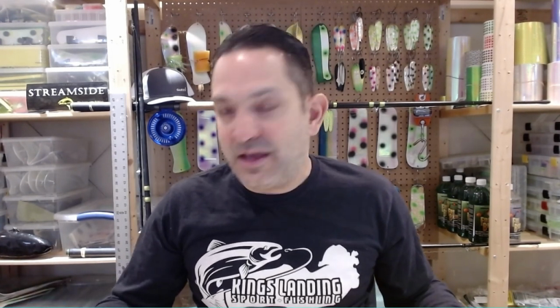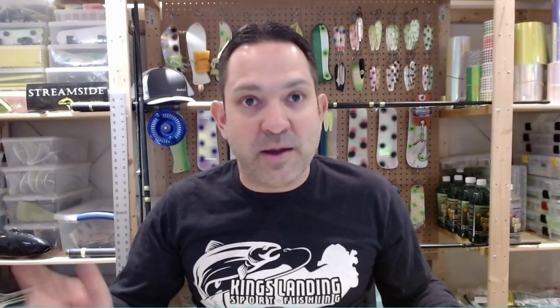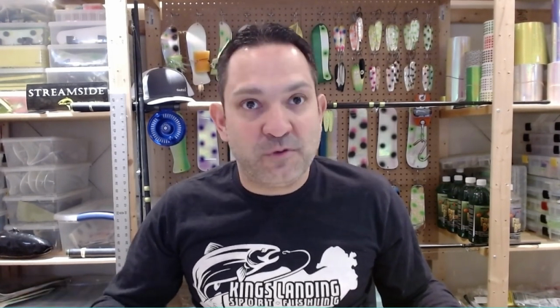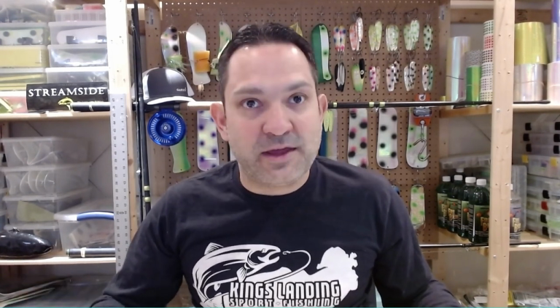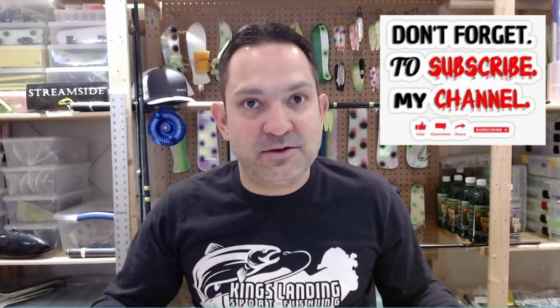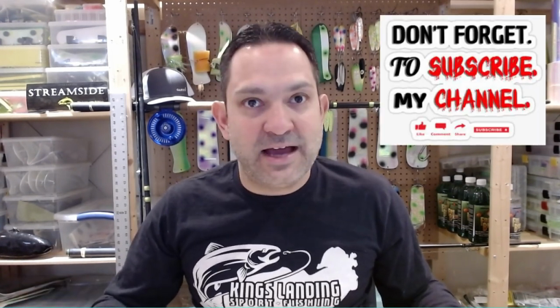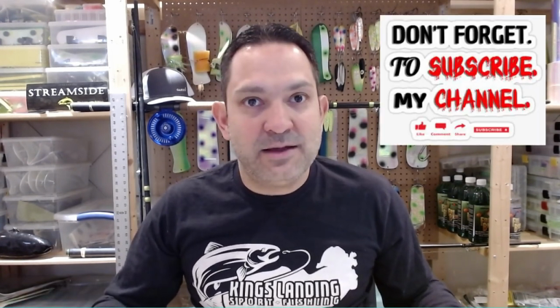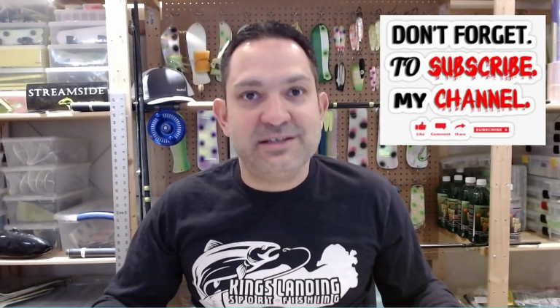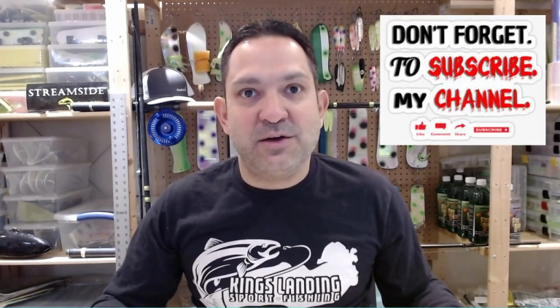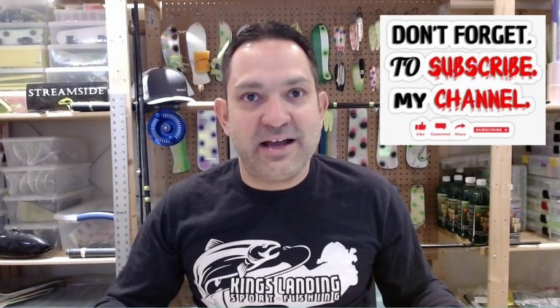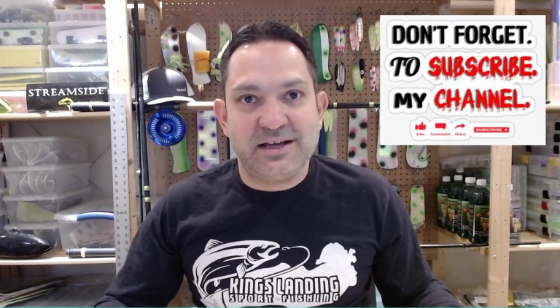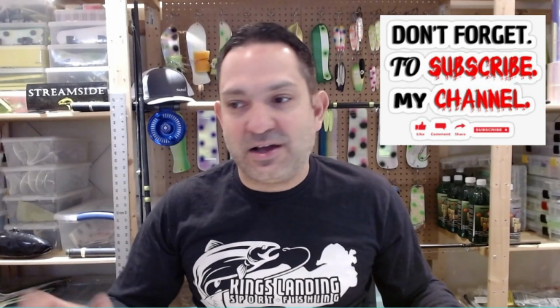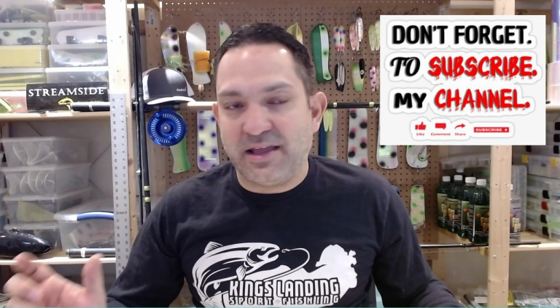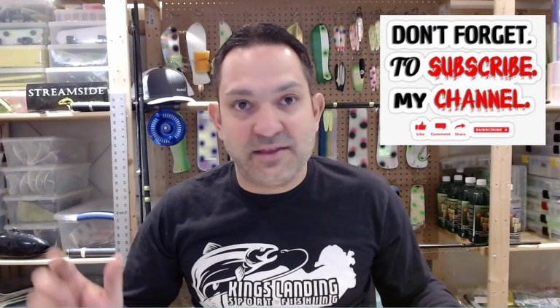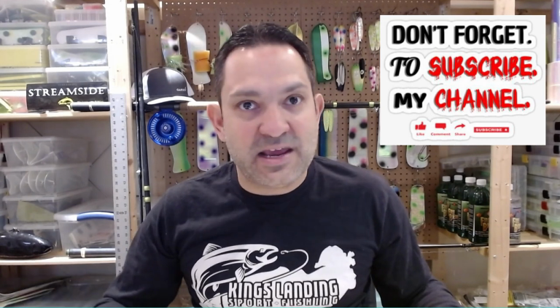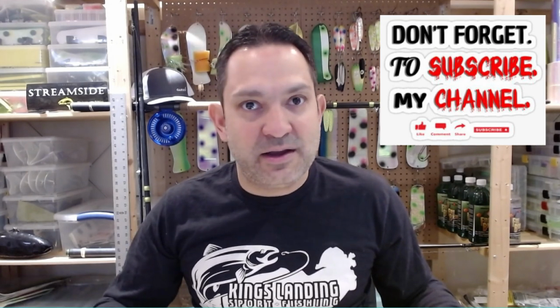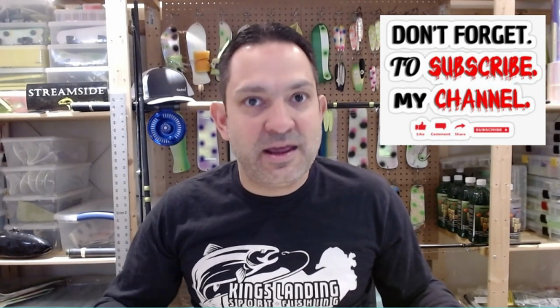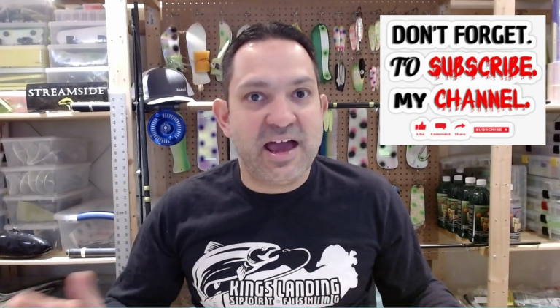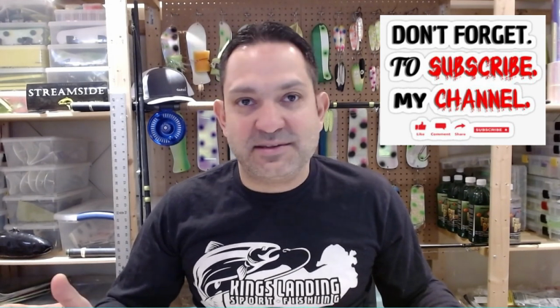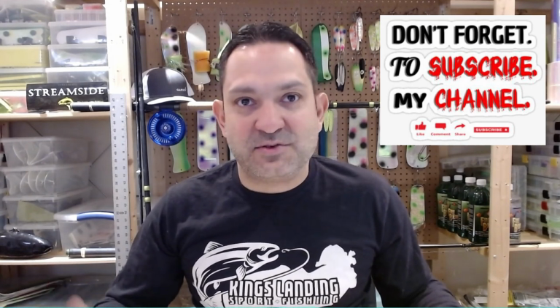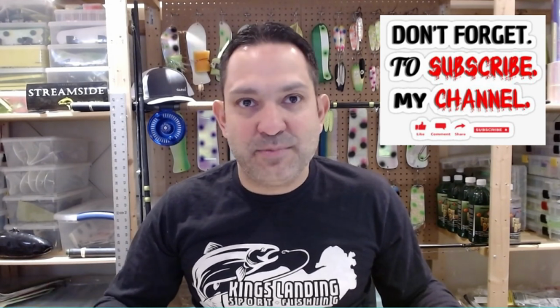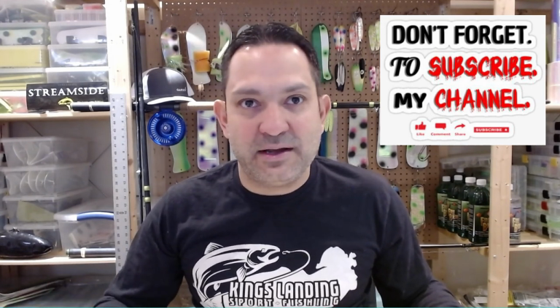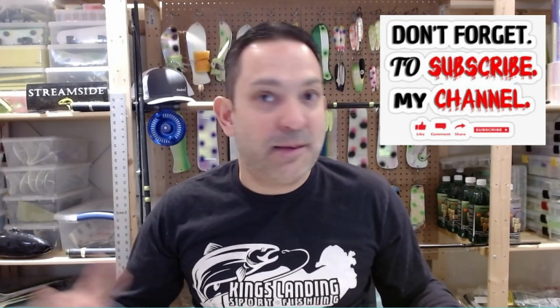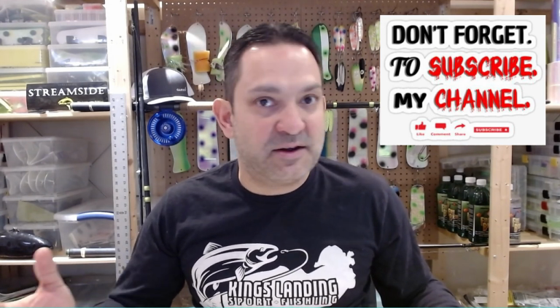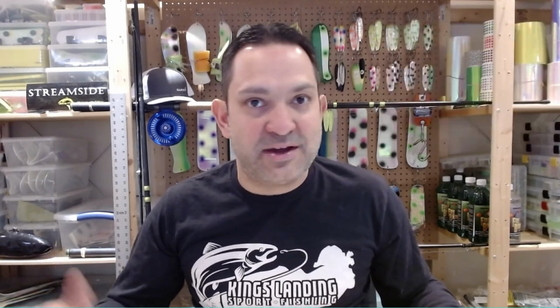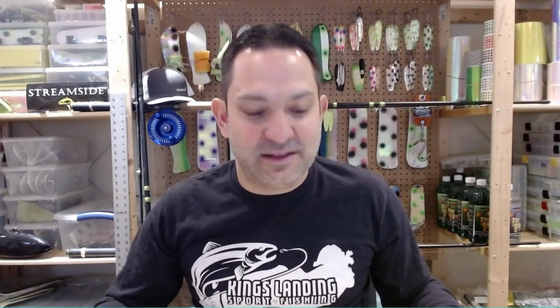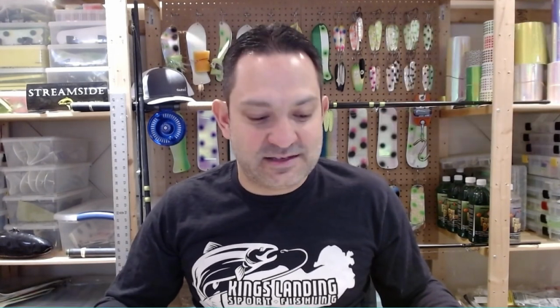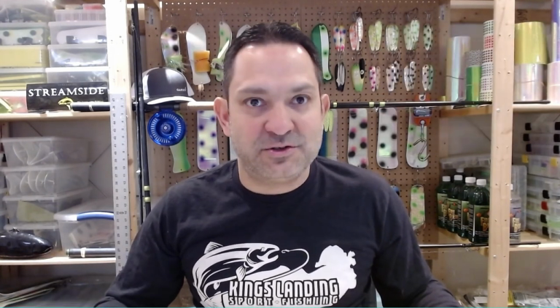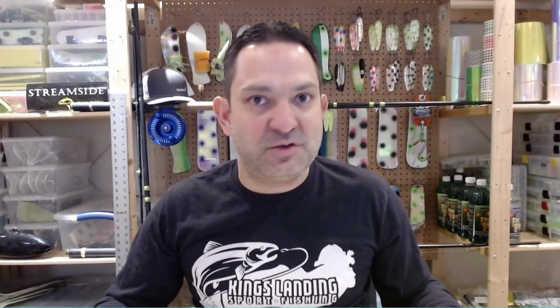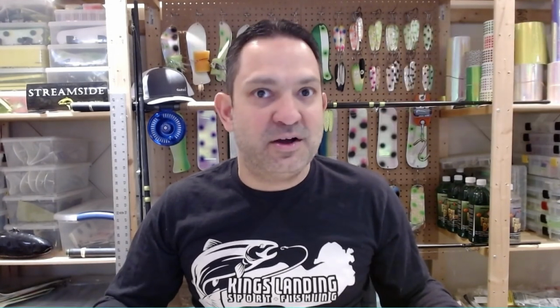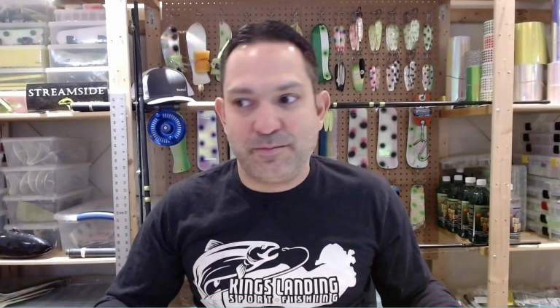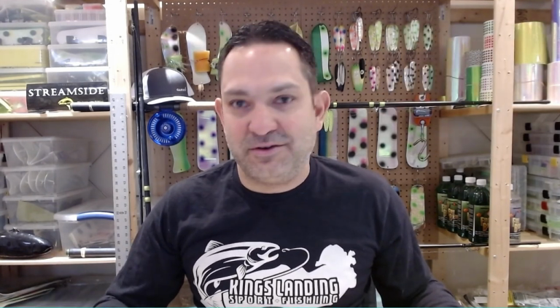But before I do that, please don't forget to click on the like button and the subscribe button. It helps me out a great deal as an amateur YouTube content producer.